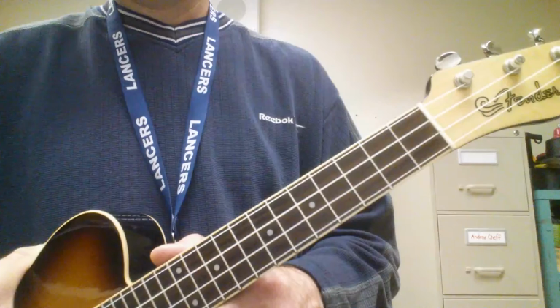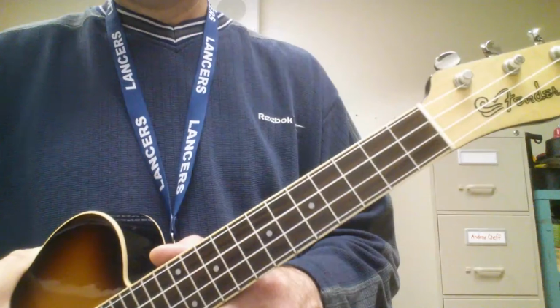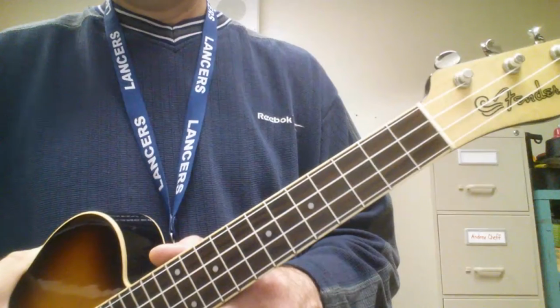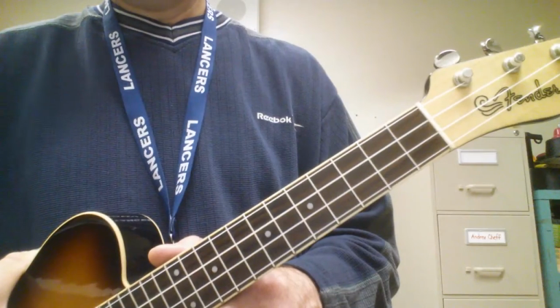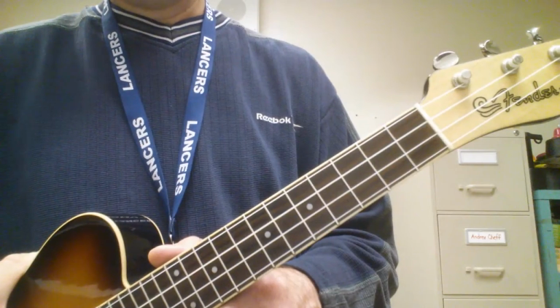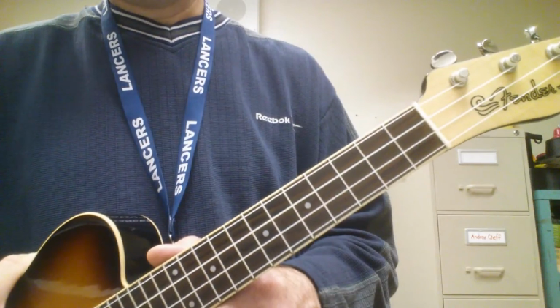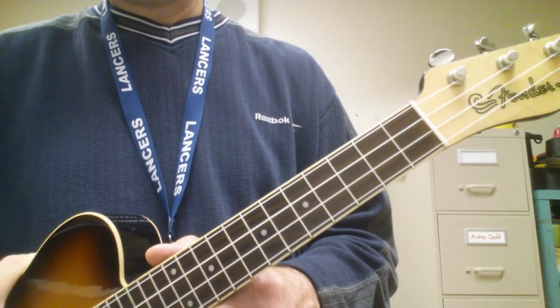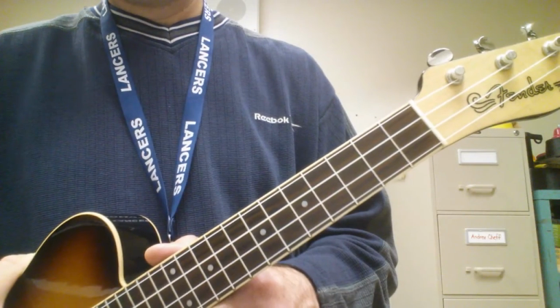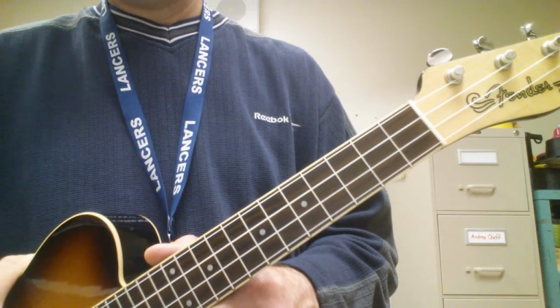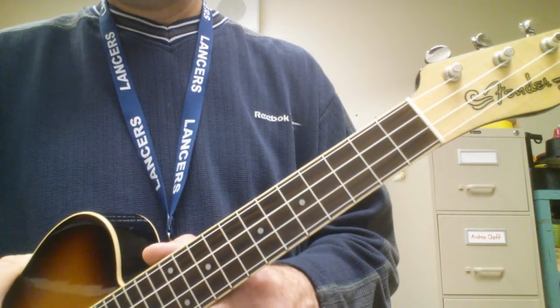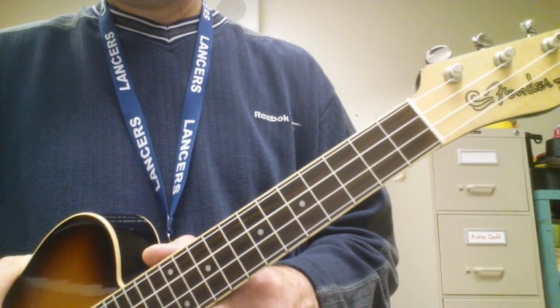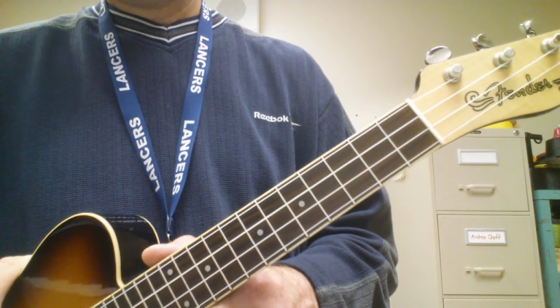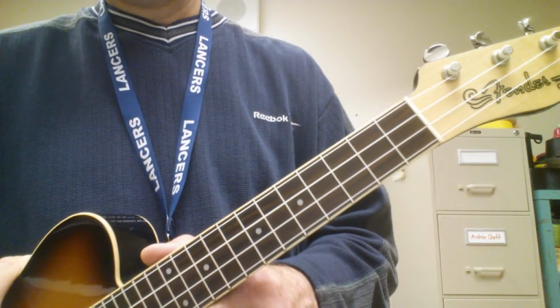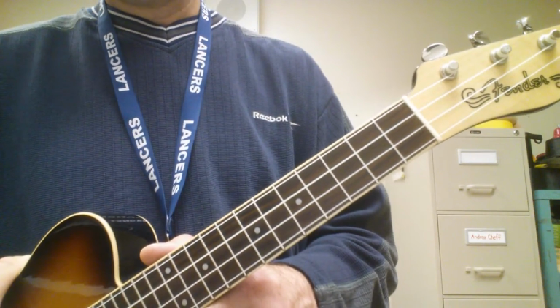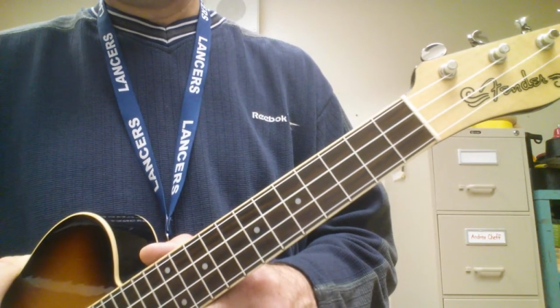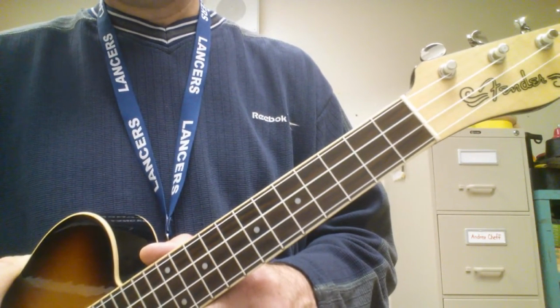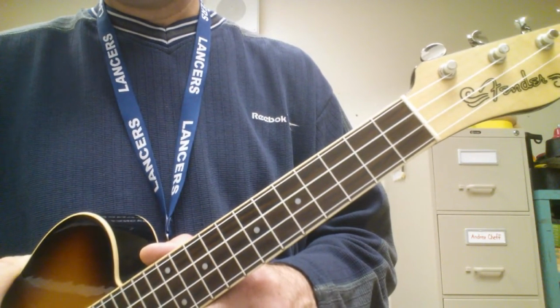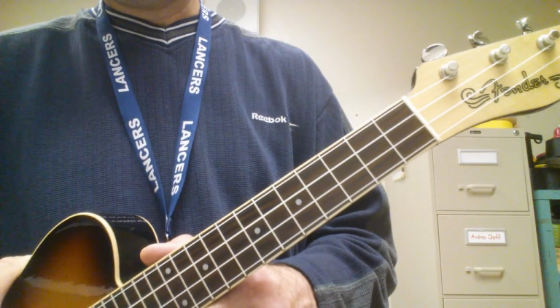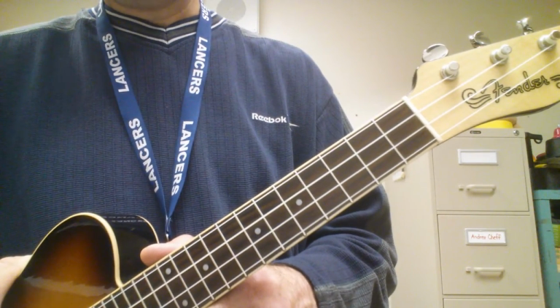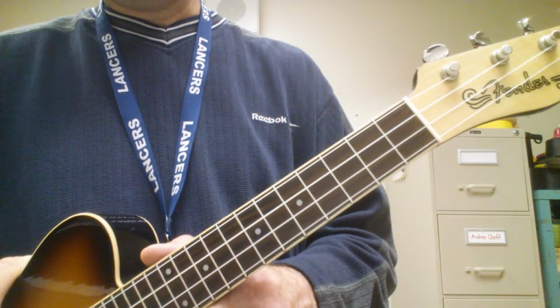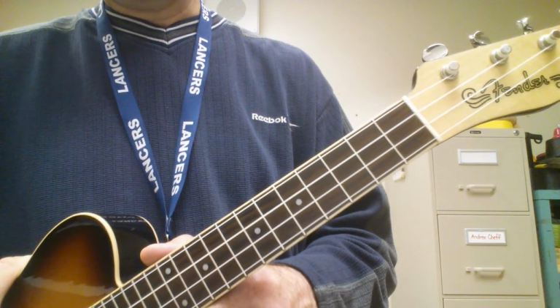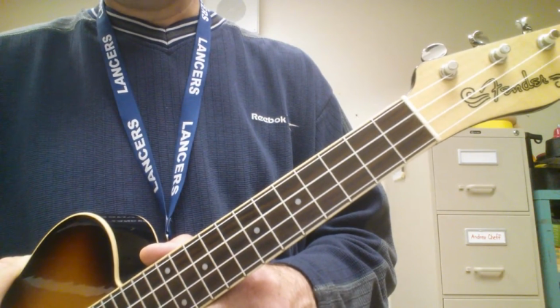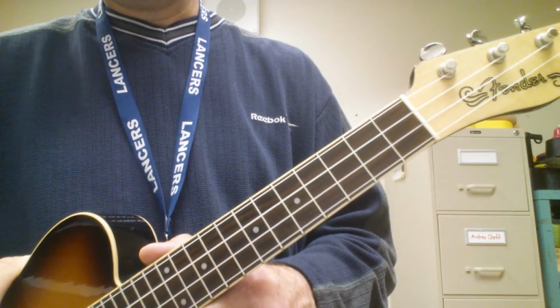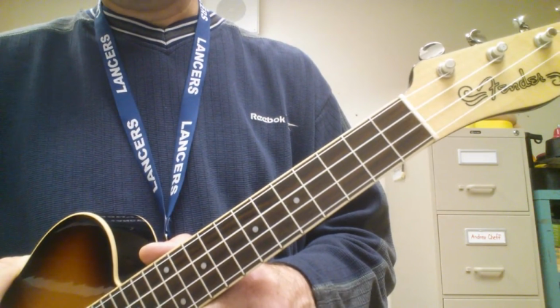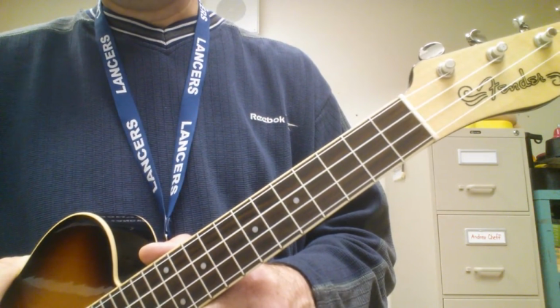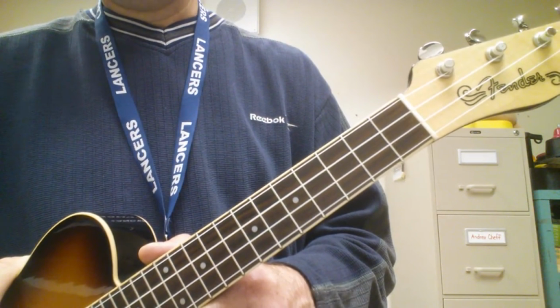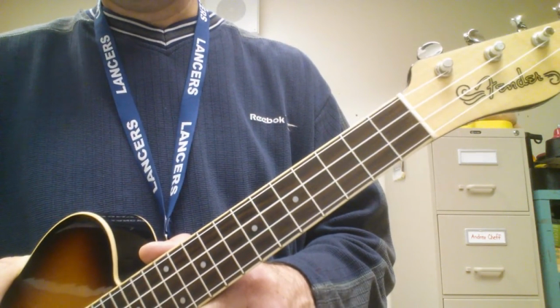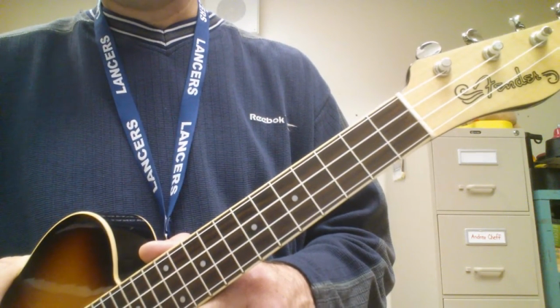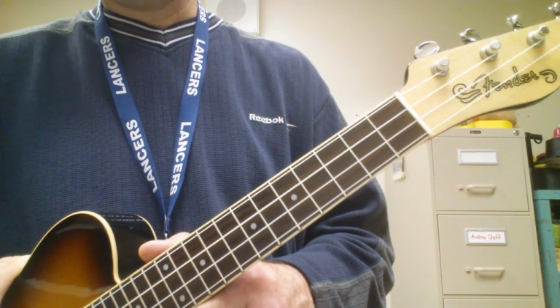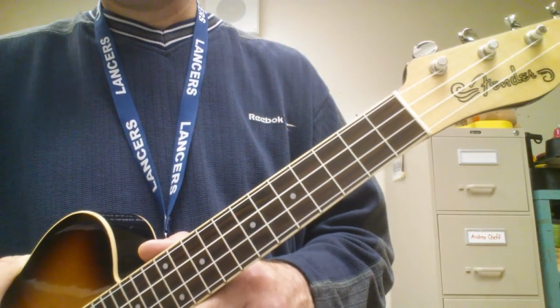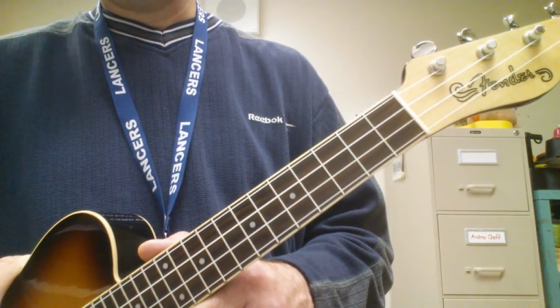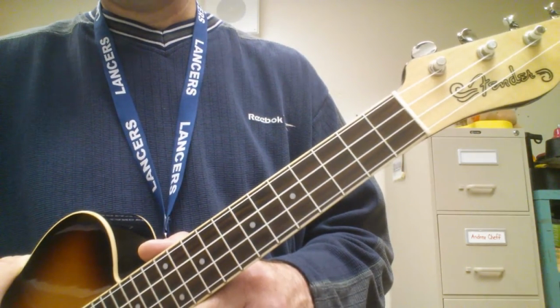Hi everyone. Today we're going to learn how to play I'm On My Way by the Proclaimers.